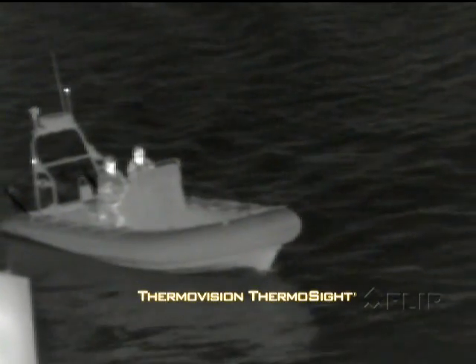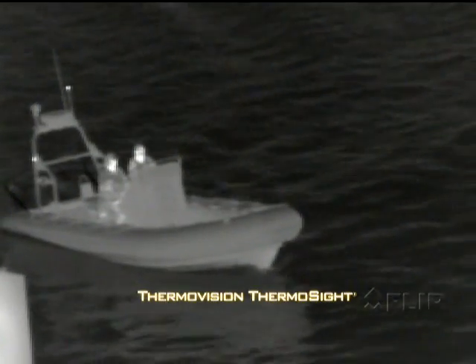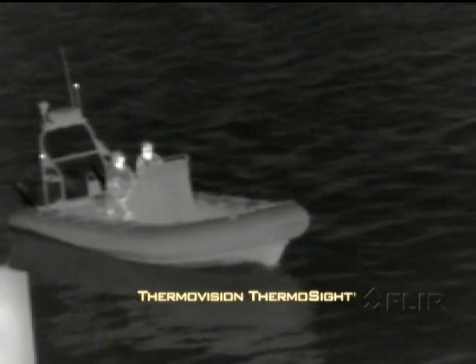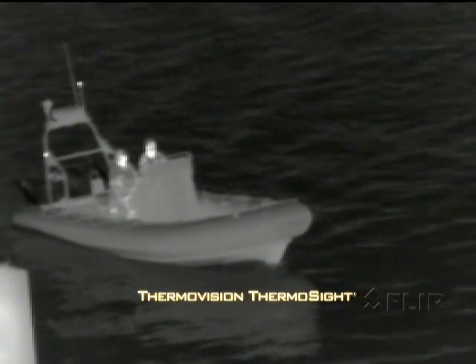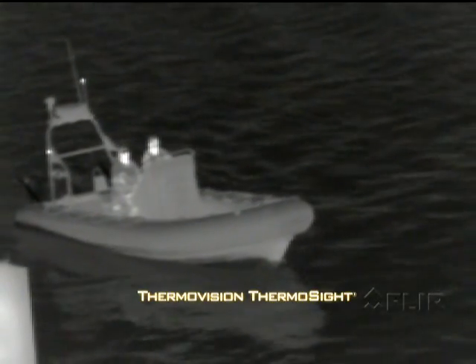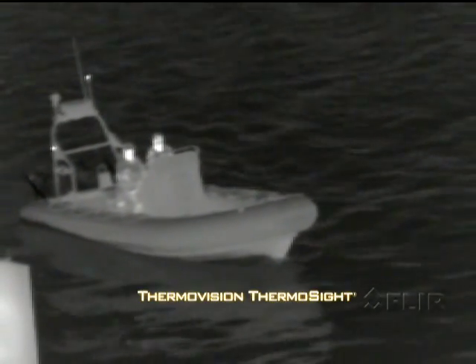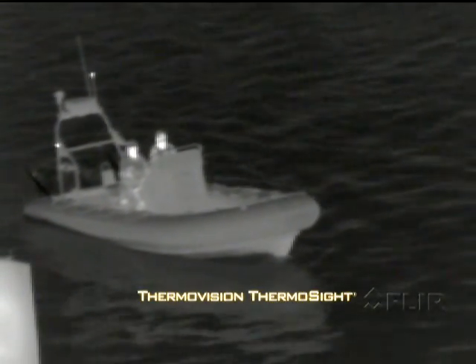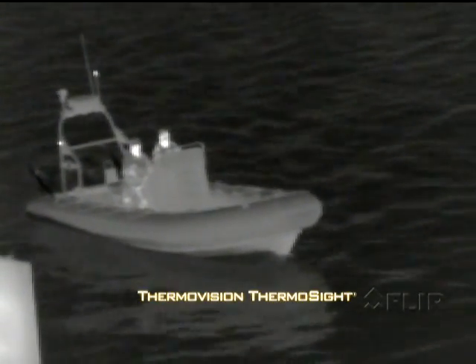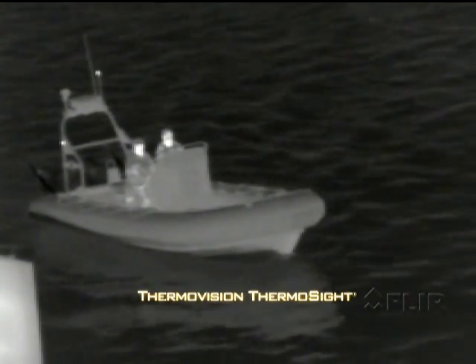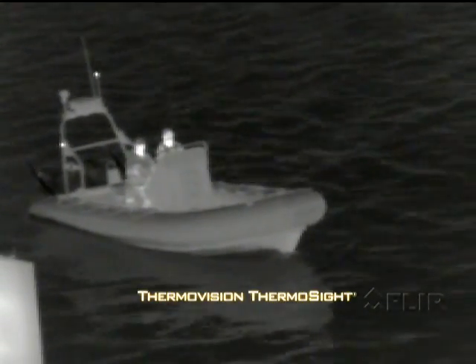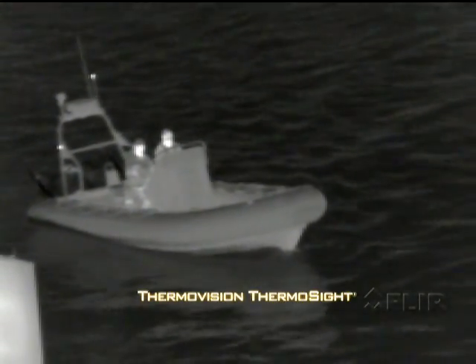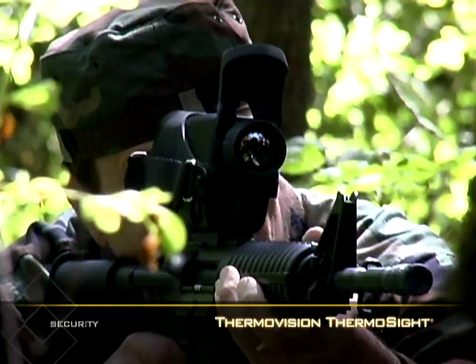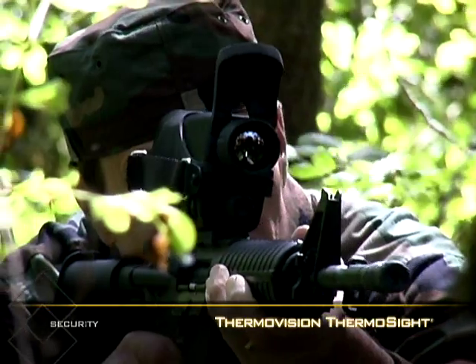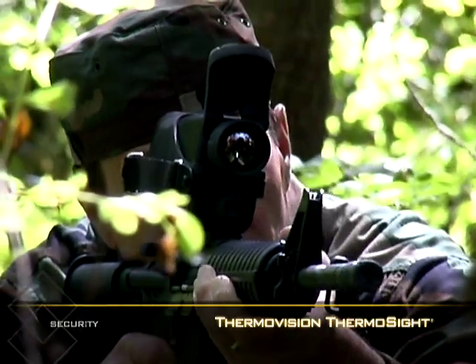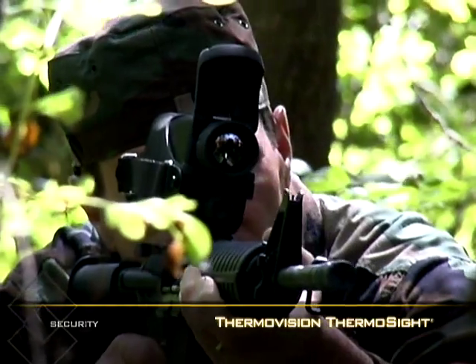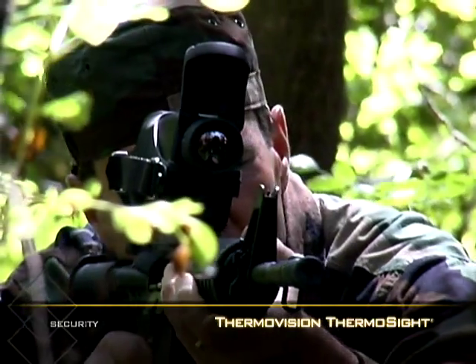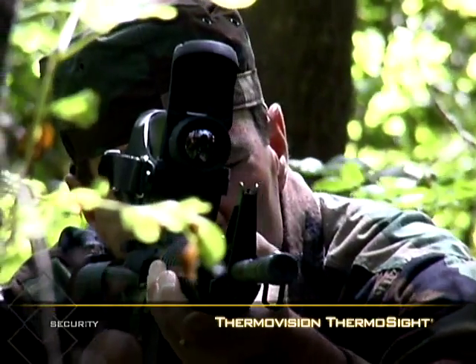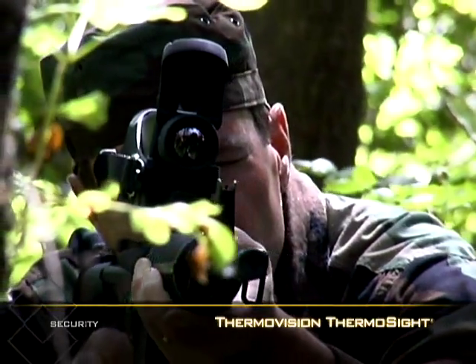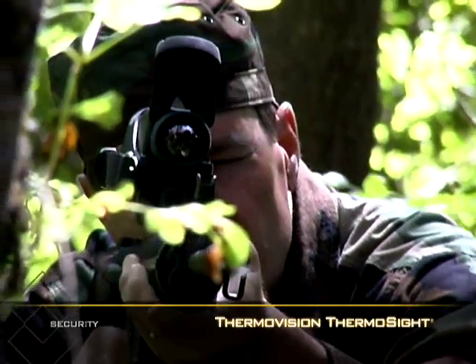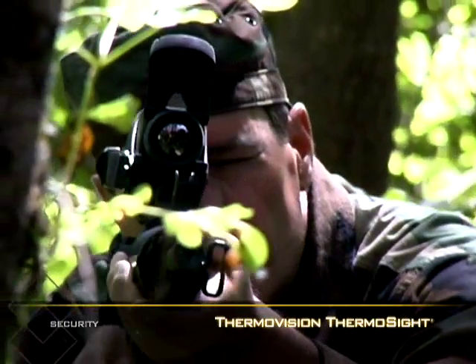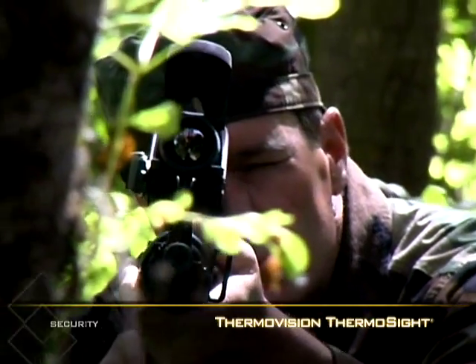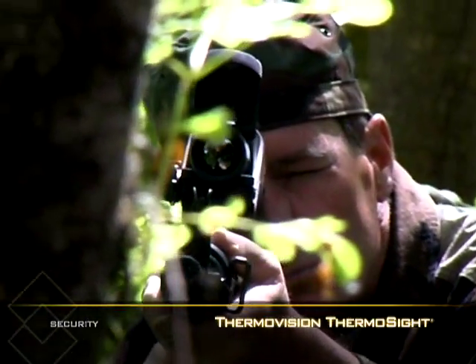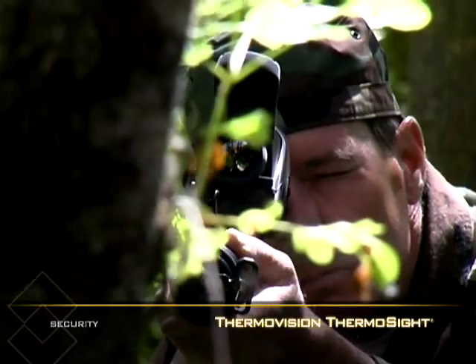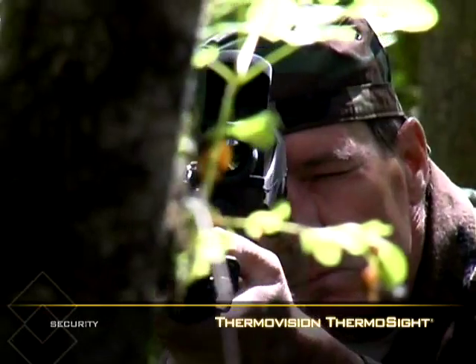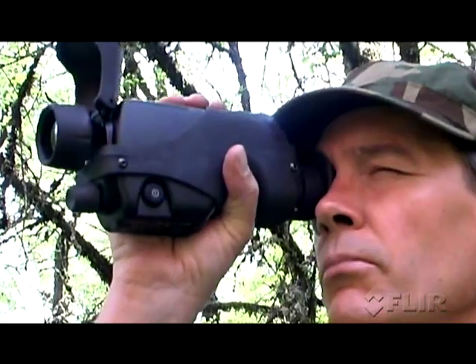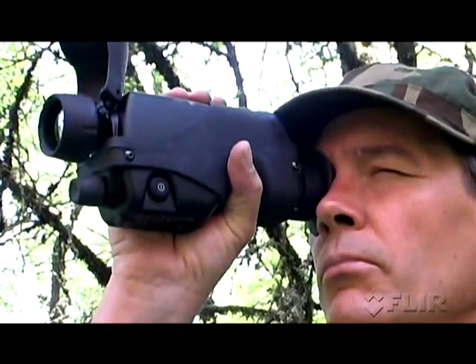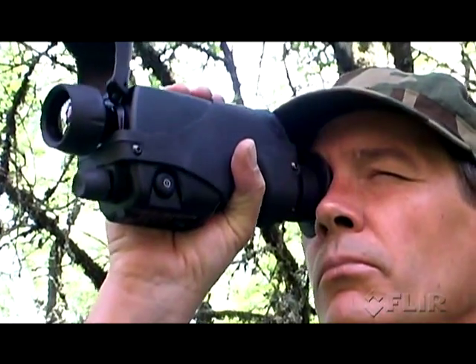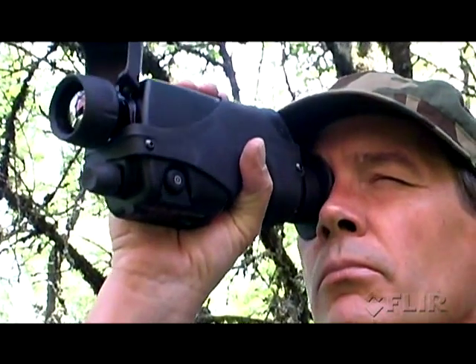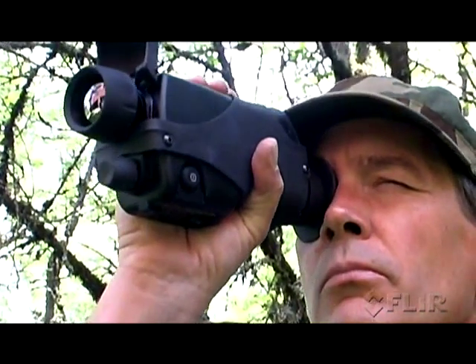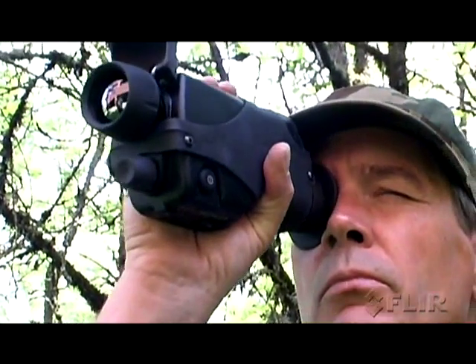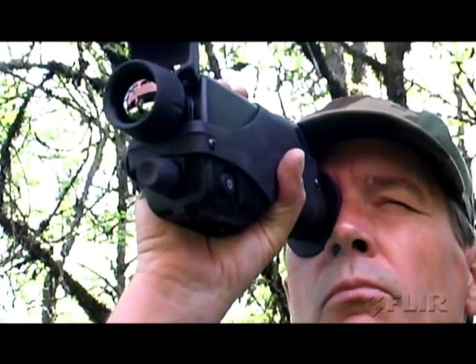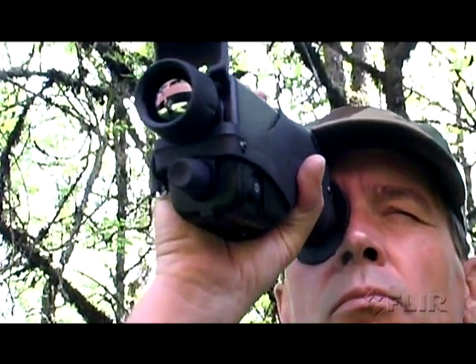FLIR's solution is the powerful ThermoVision ThermoSight, a low-cost thermal riflescope that doubles as a compact thermal imager.